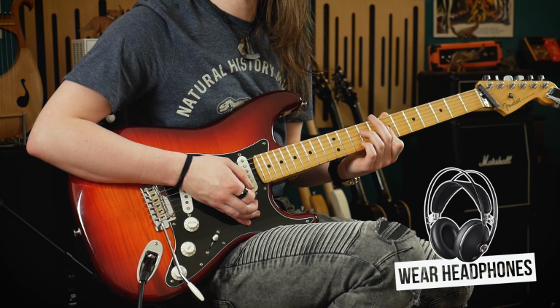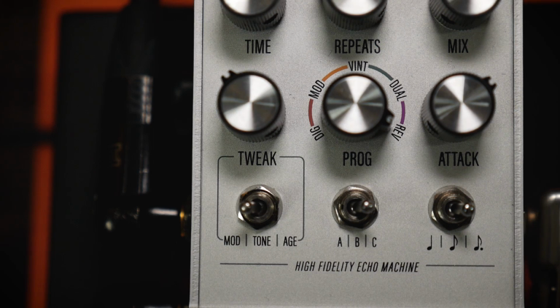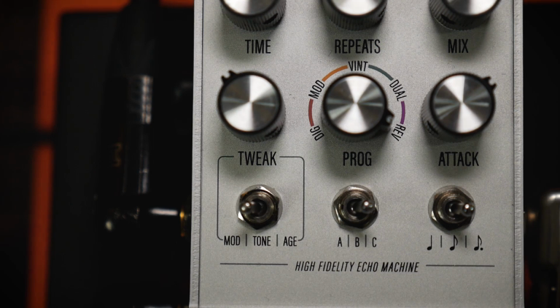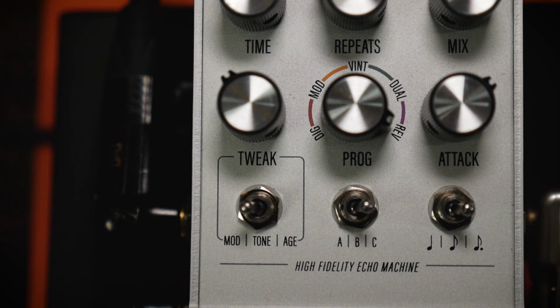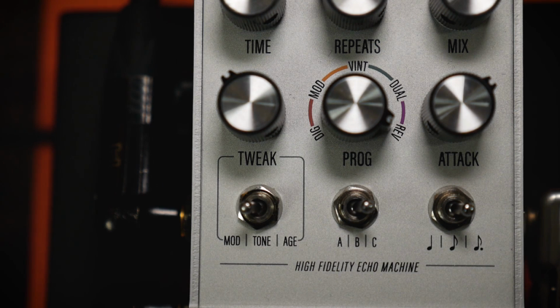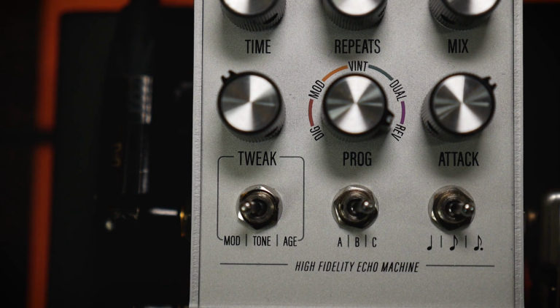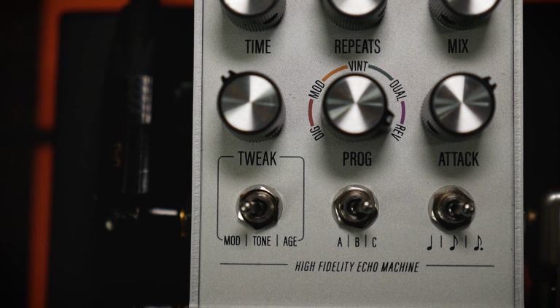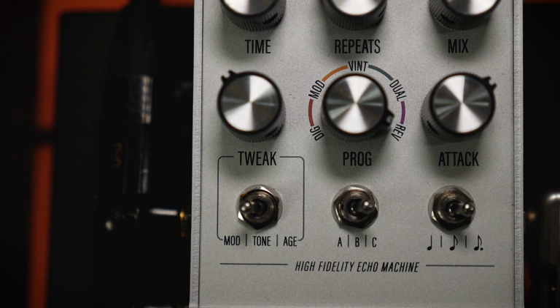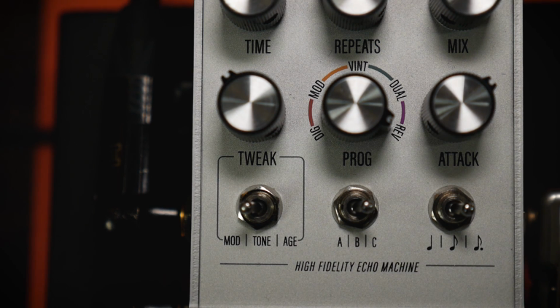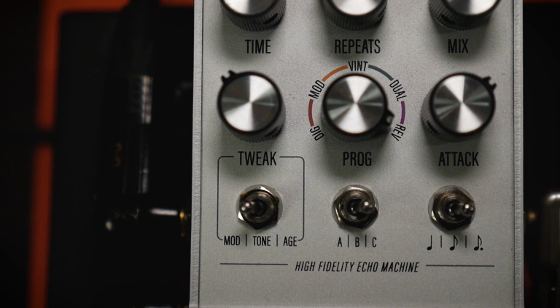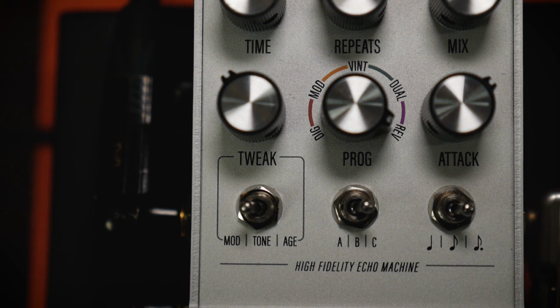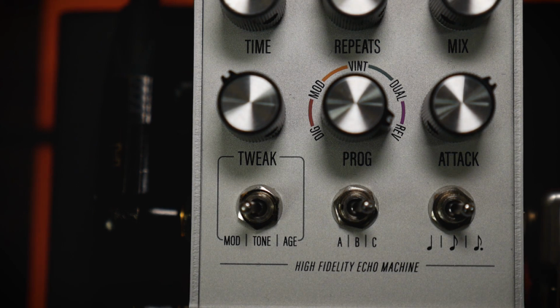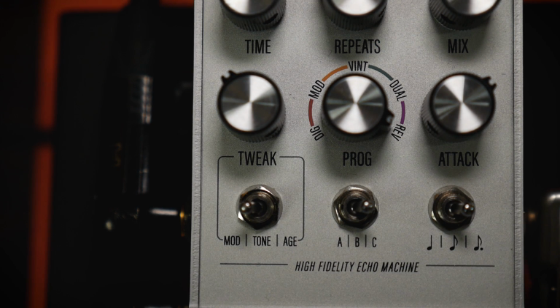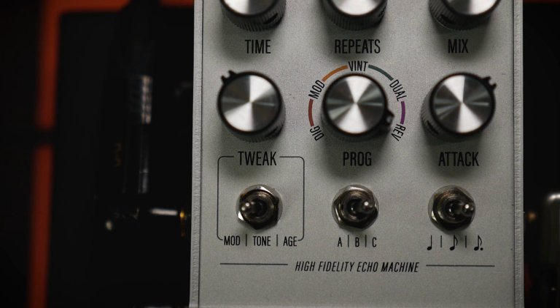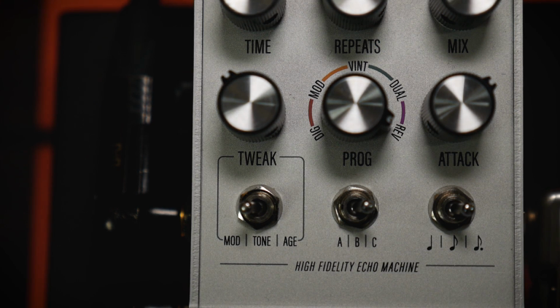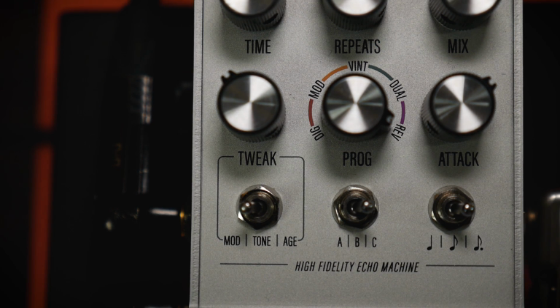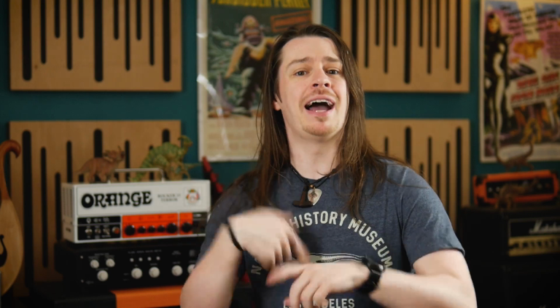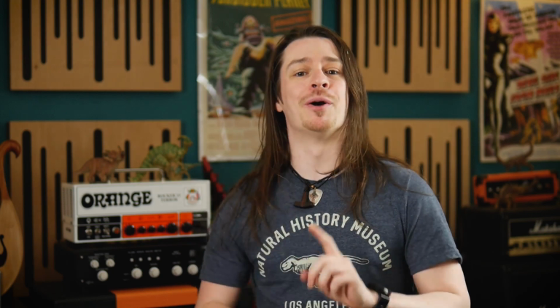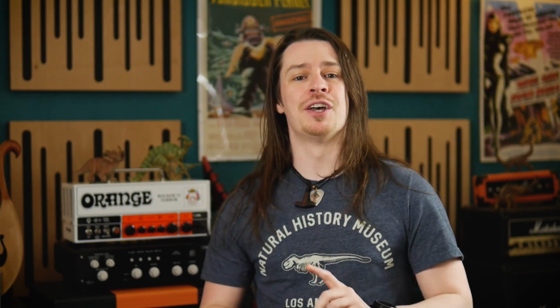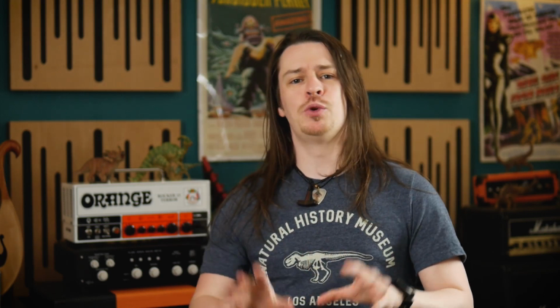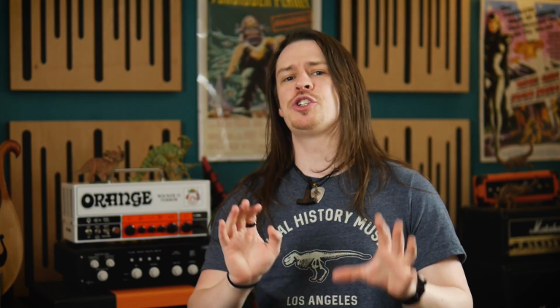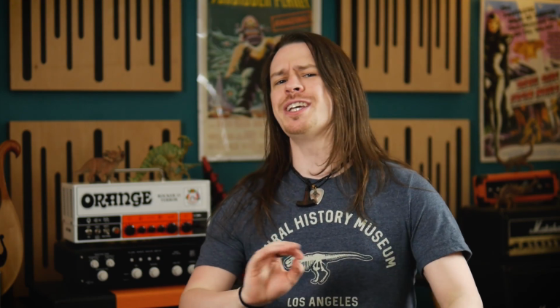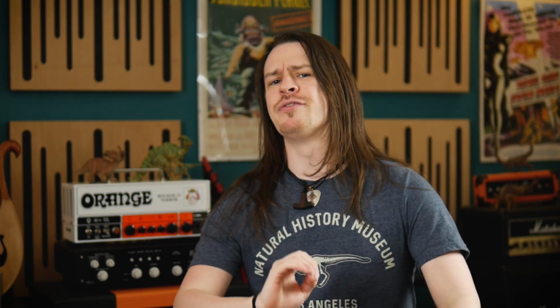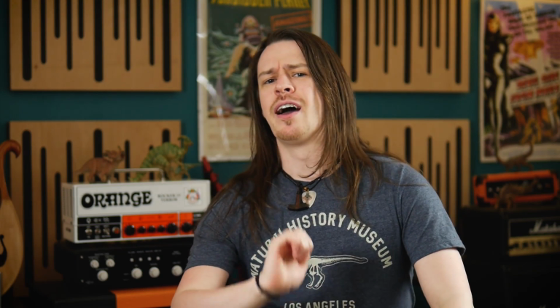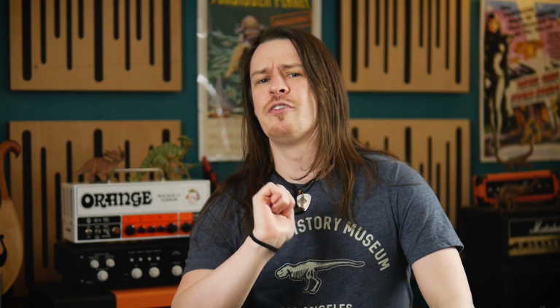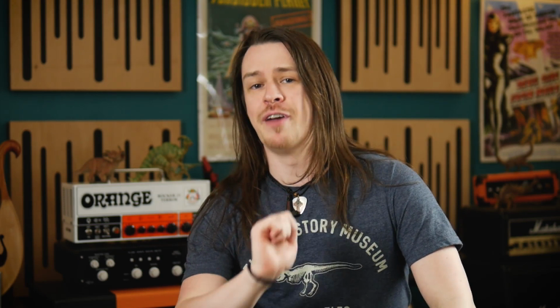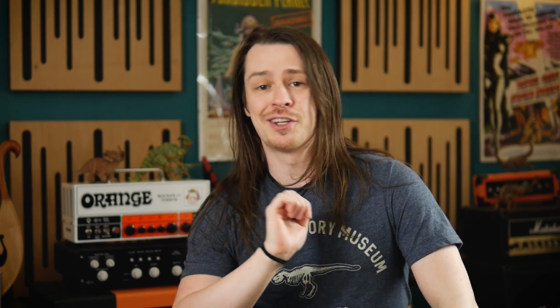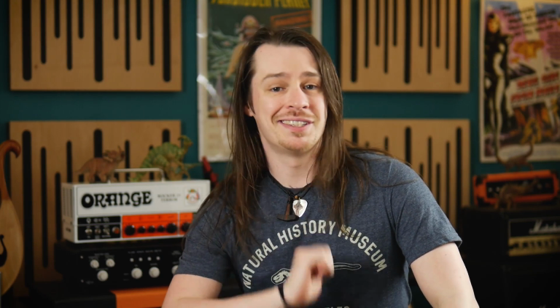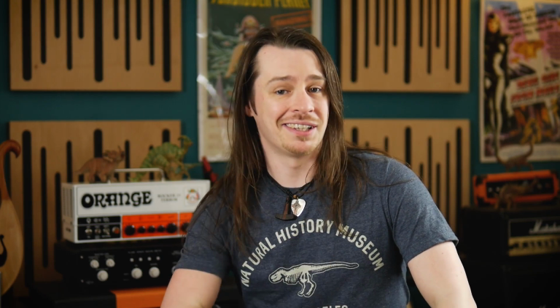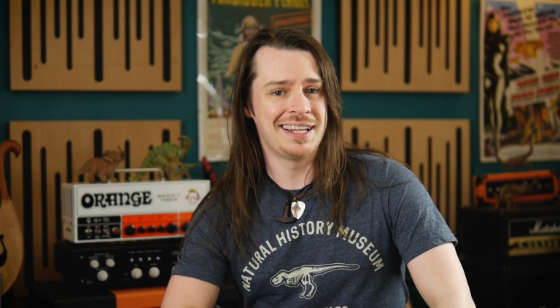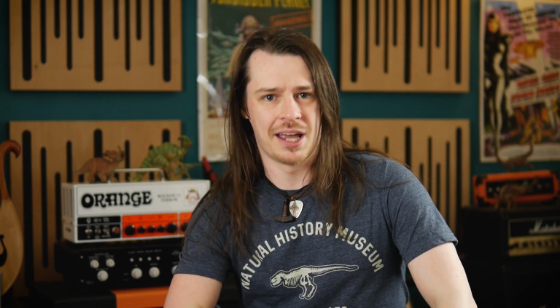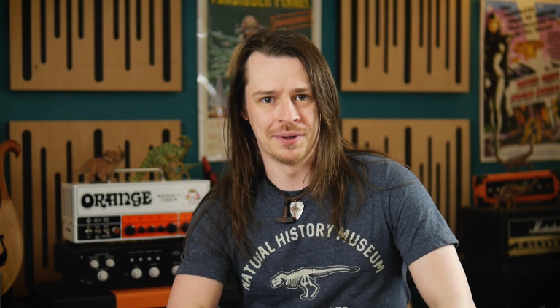And finally, reverse processes the repeat backwards to achieve a reverse delay sound.